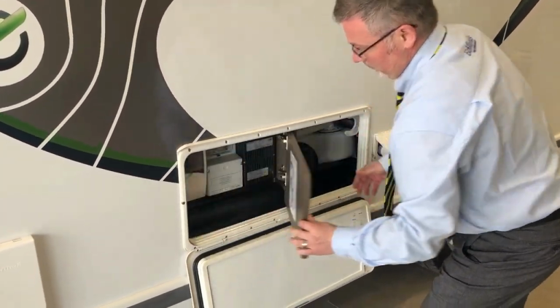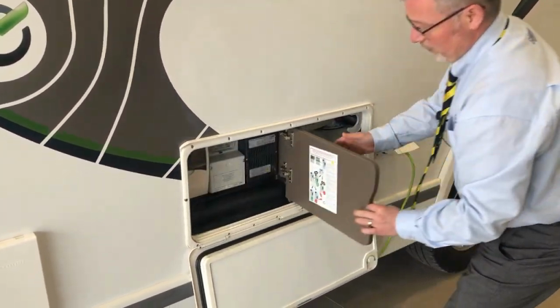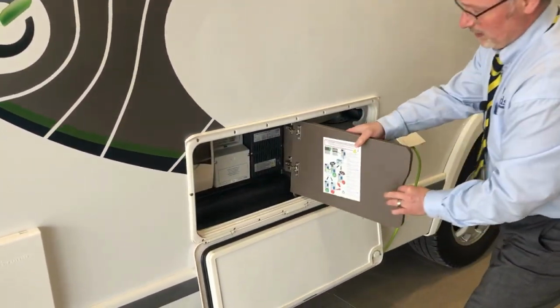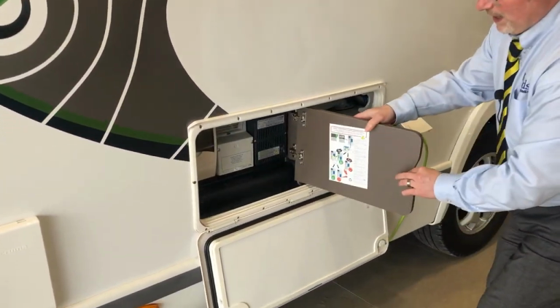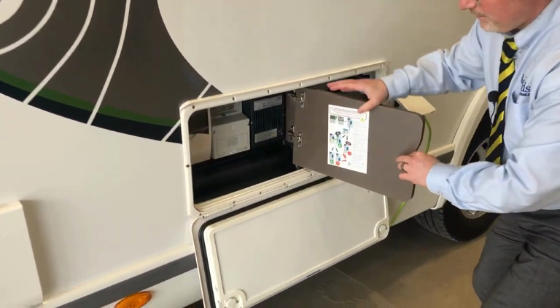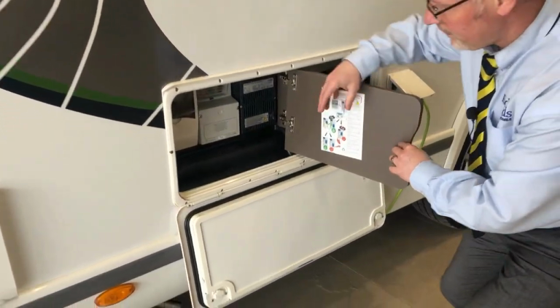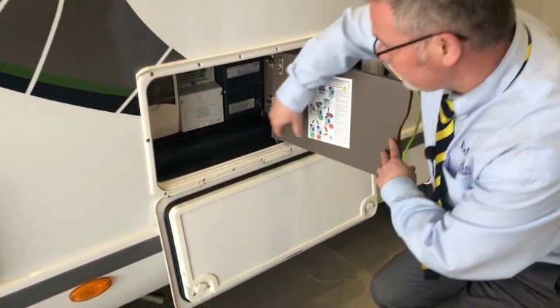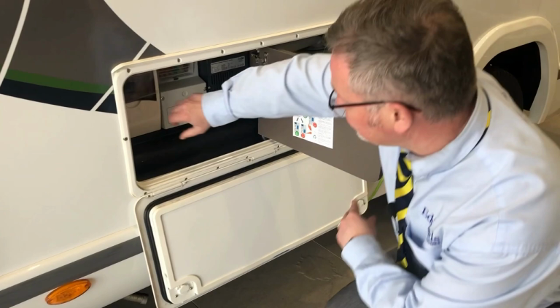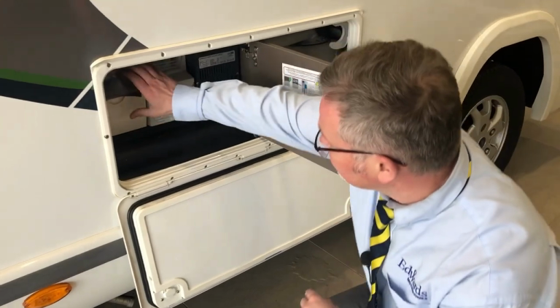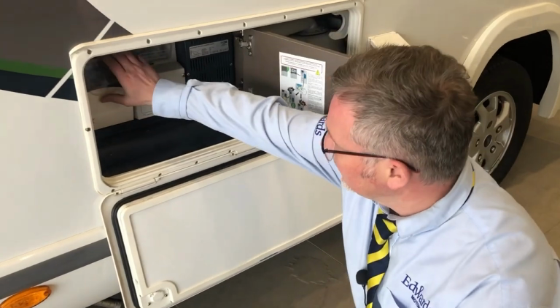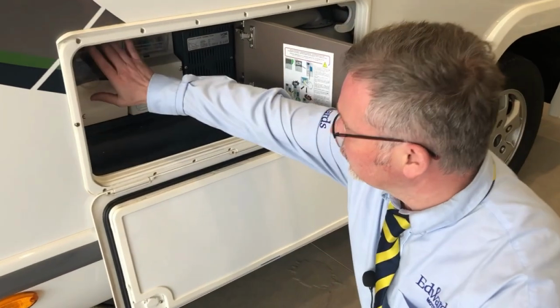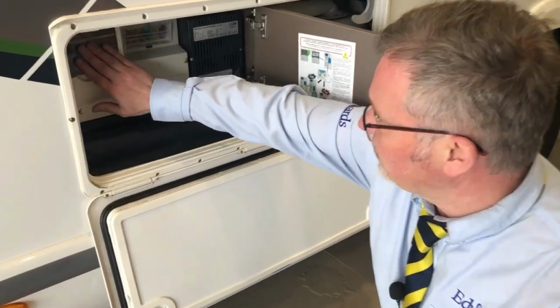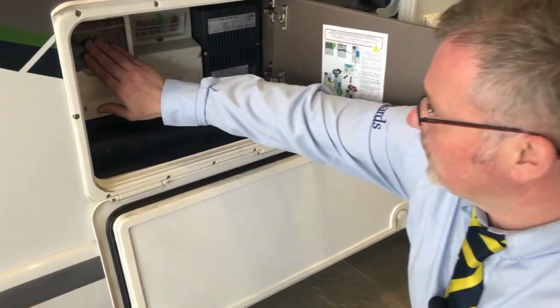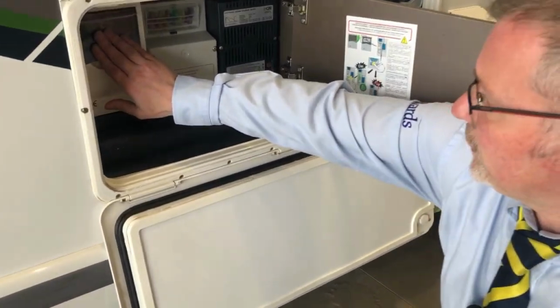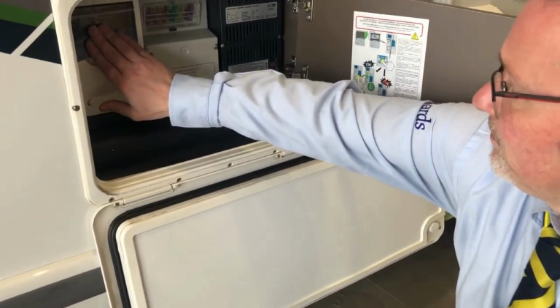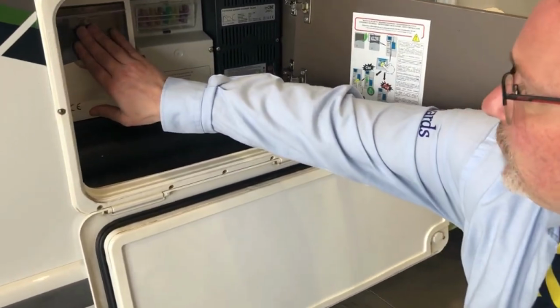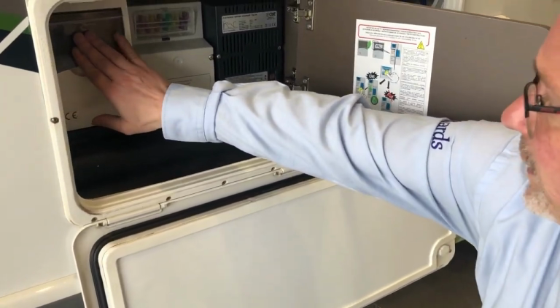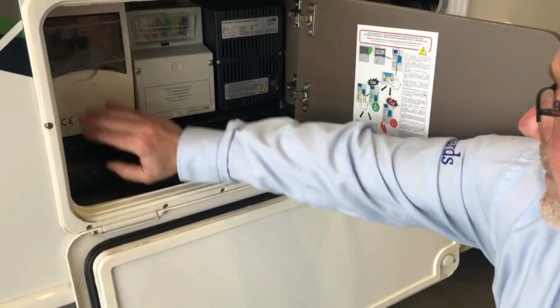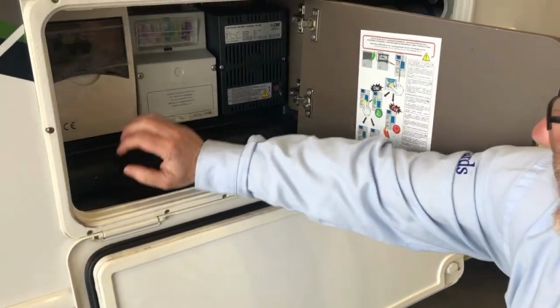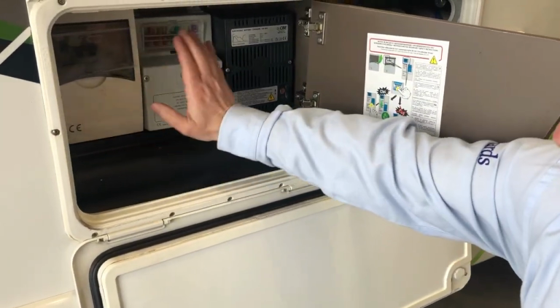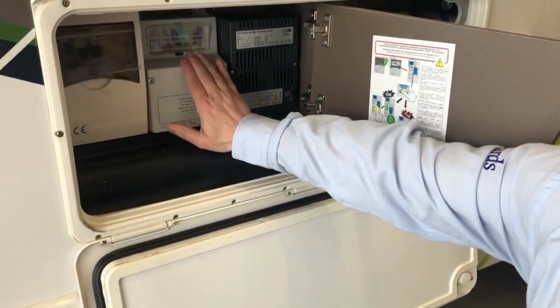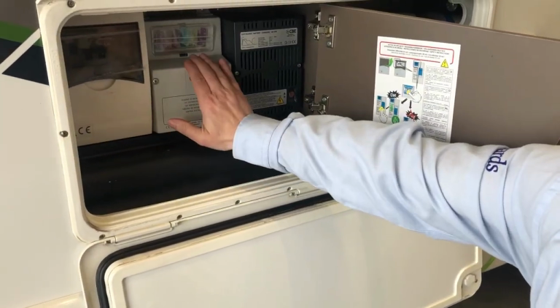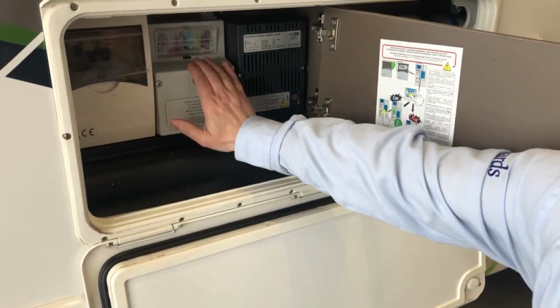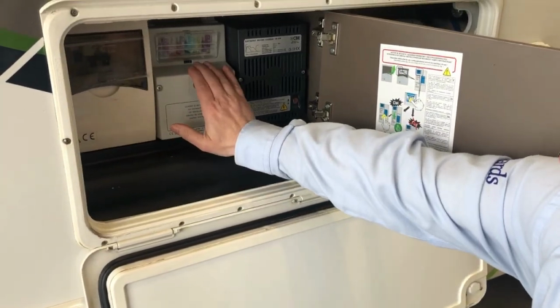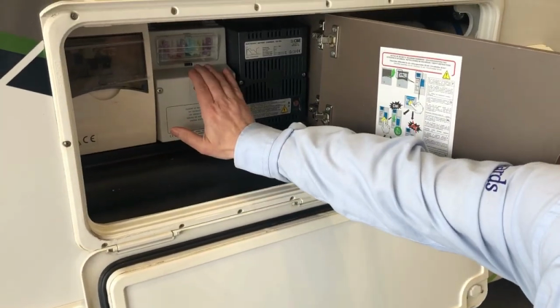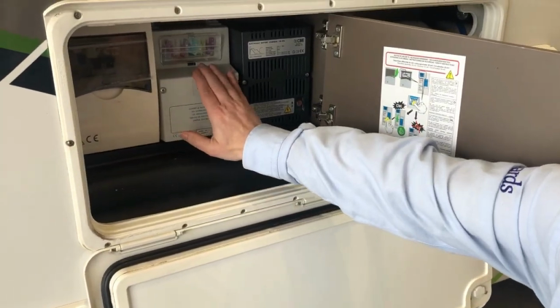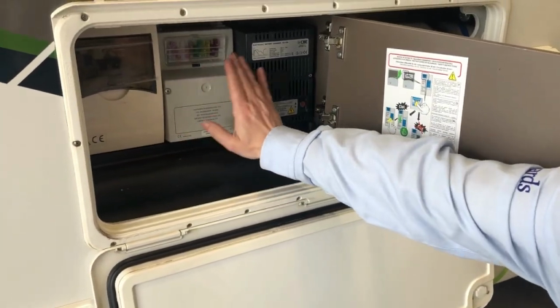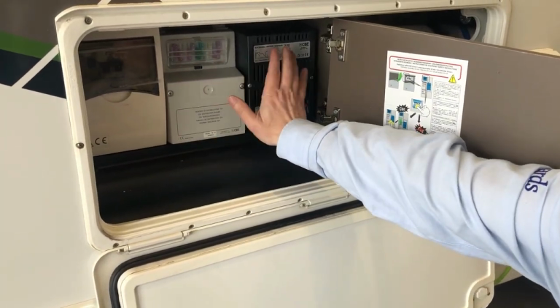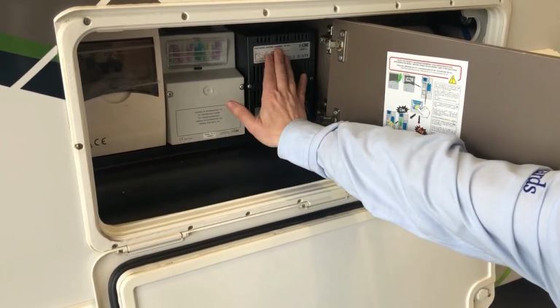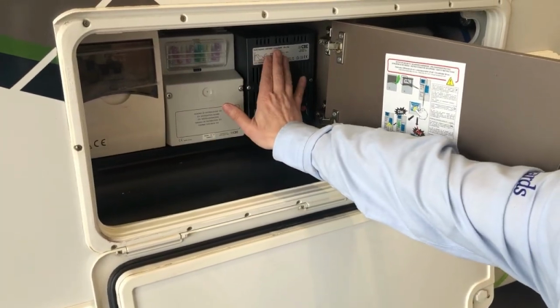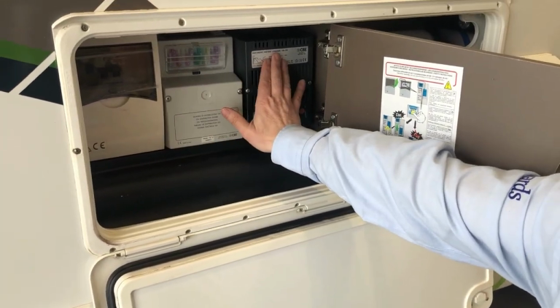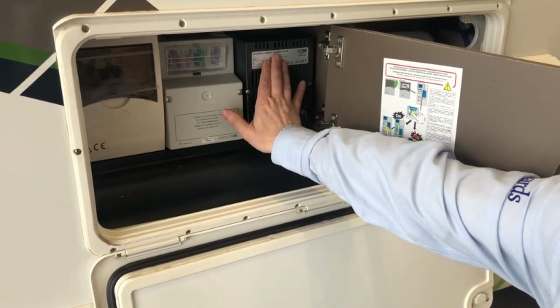In here the first thing we have is your trip switches, your fuses, and your battery charger.